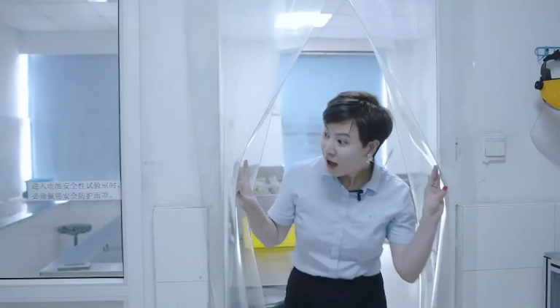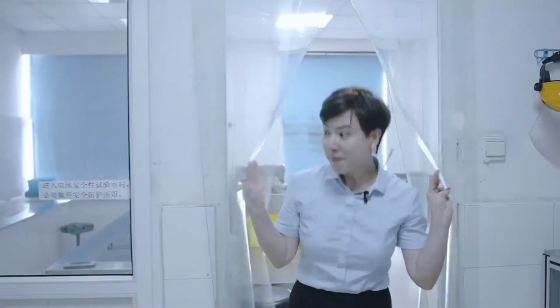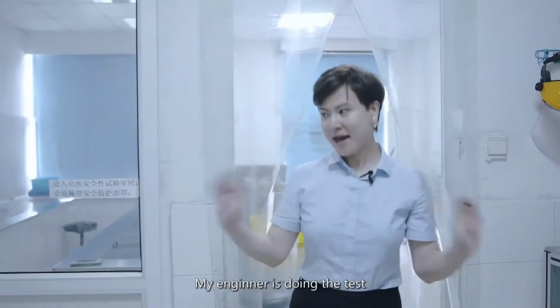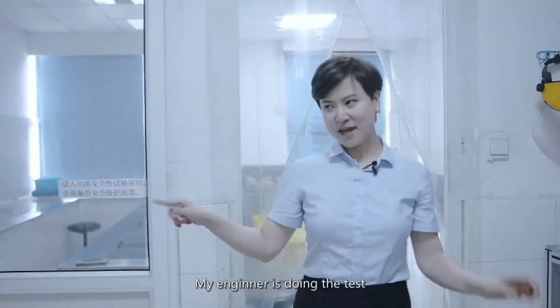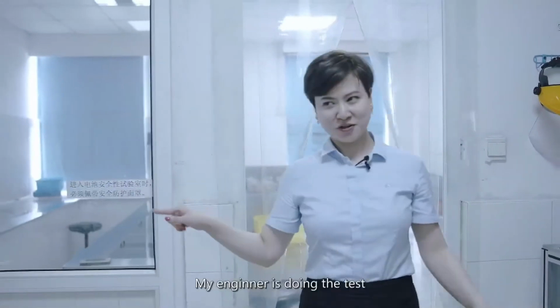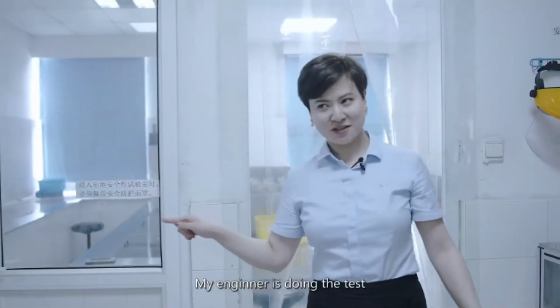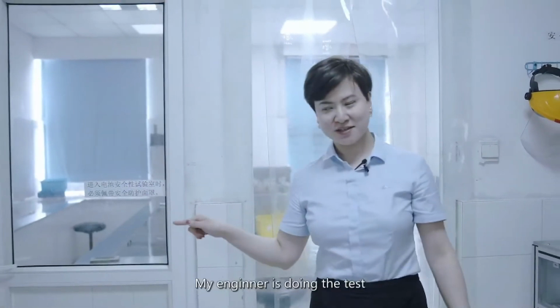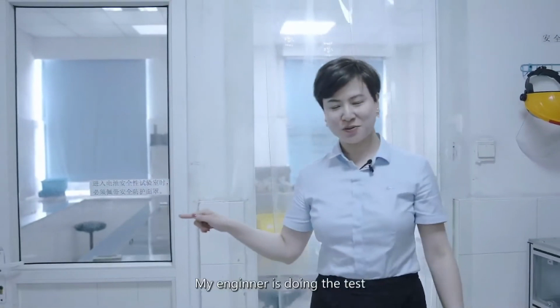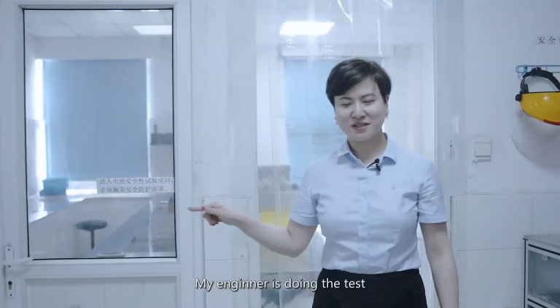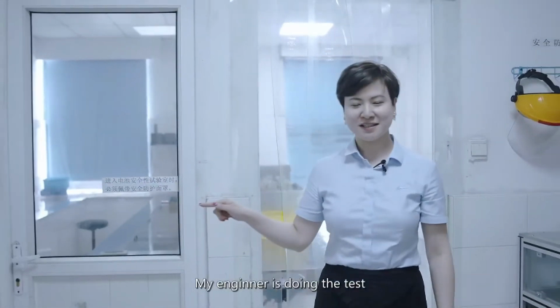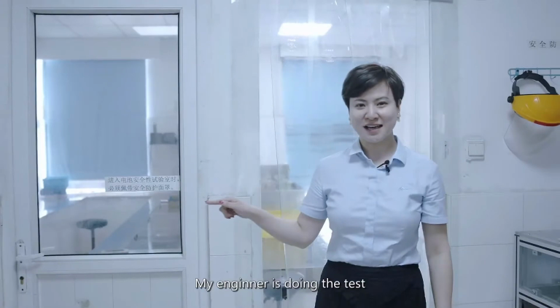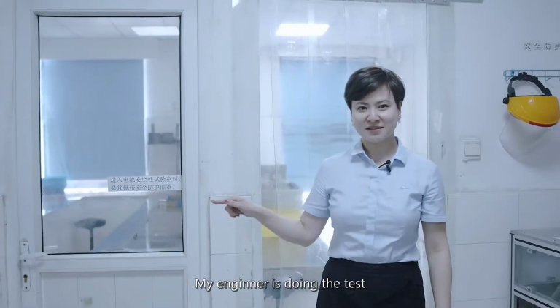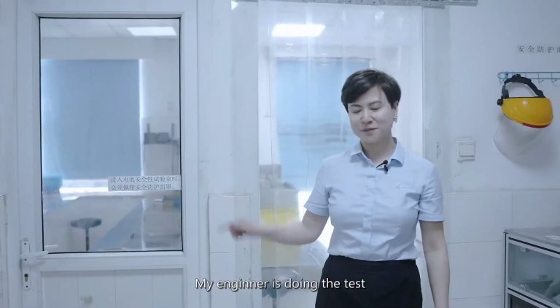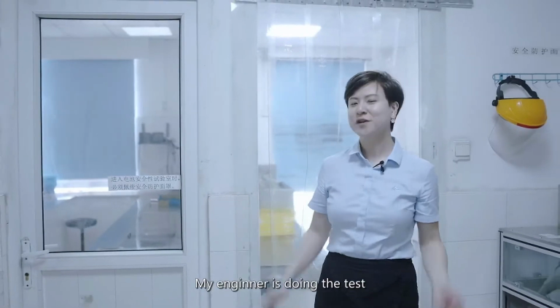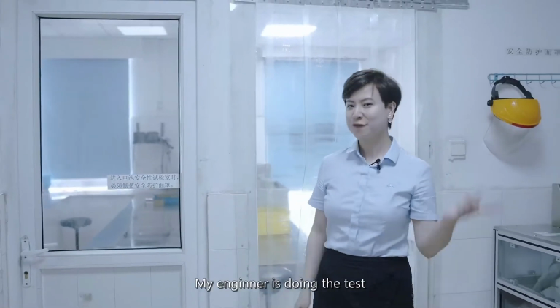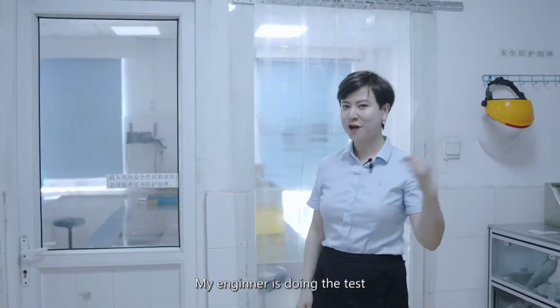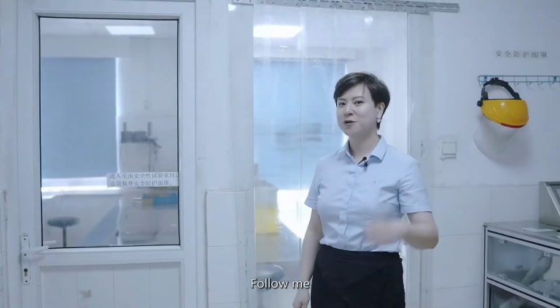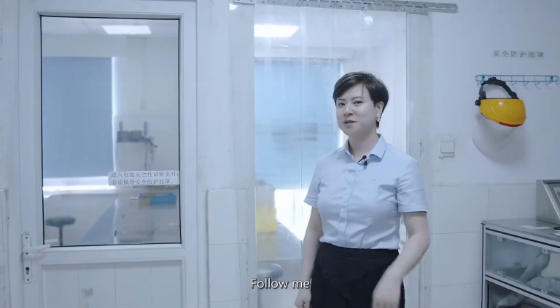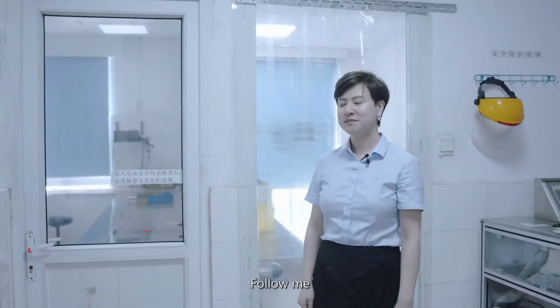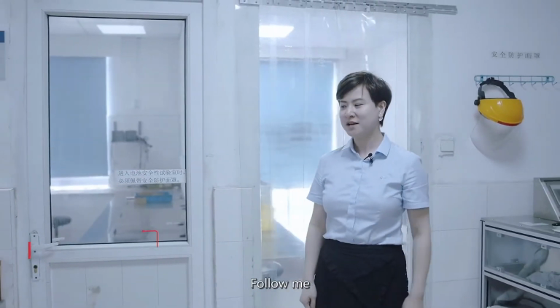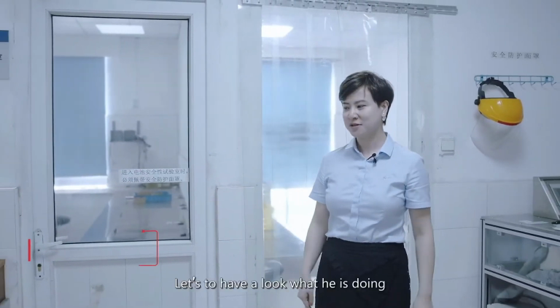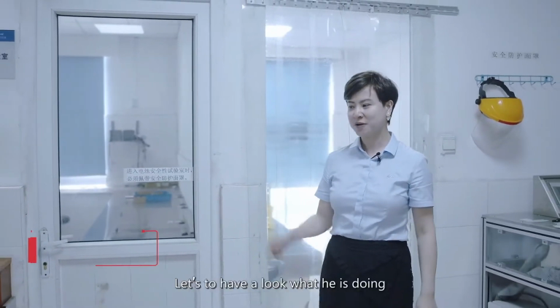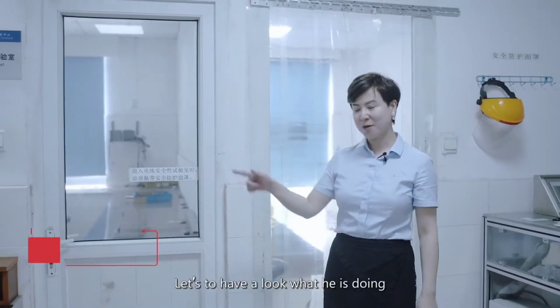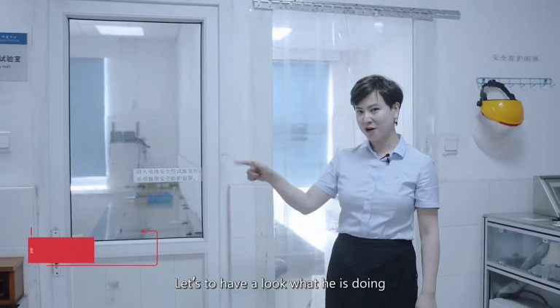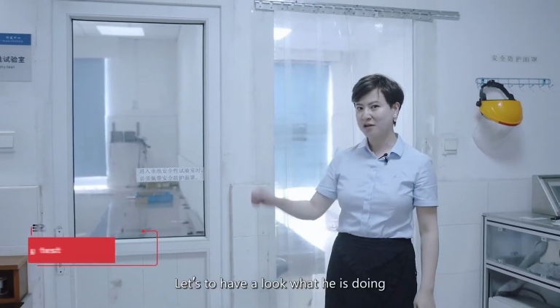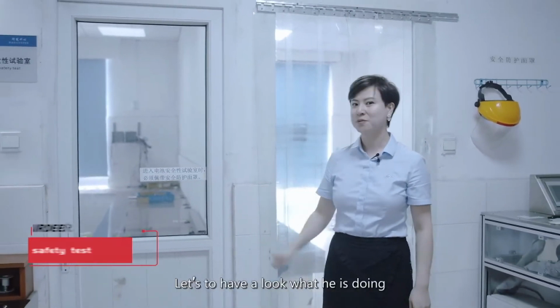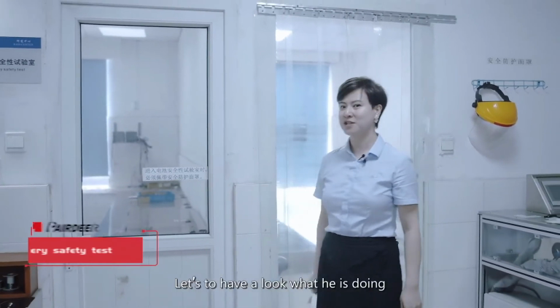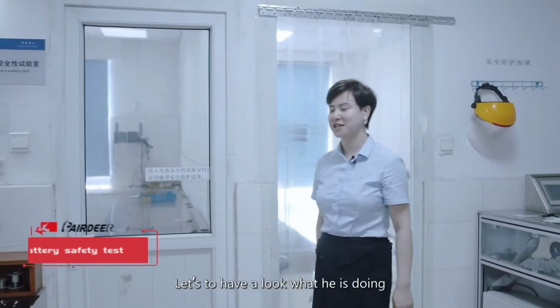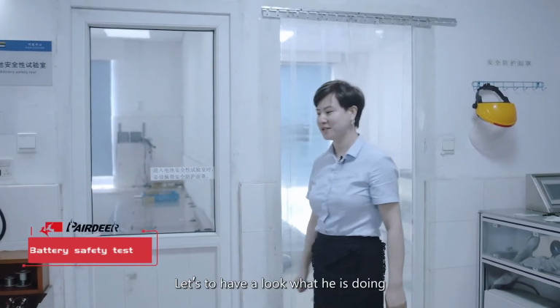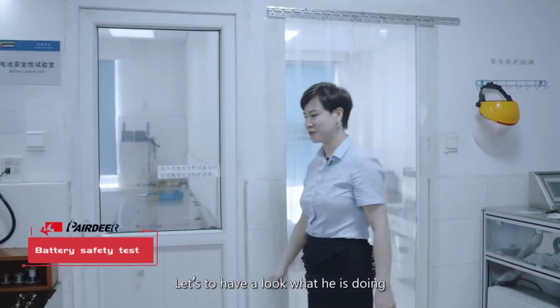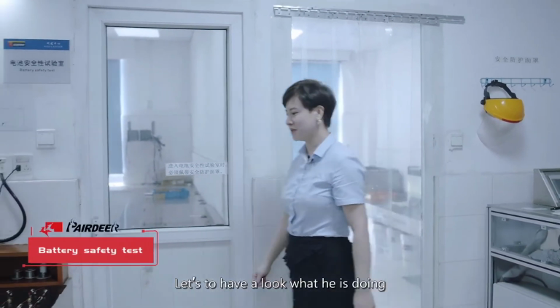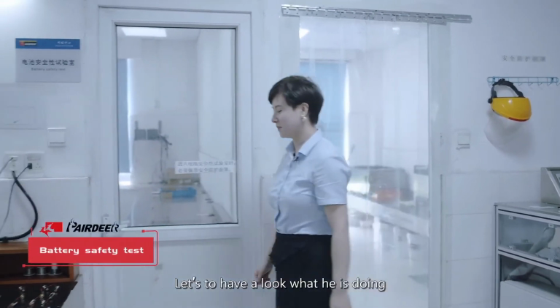My engineer is doing a test. Follow me — let's have a look at what he is doing.